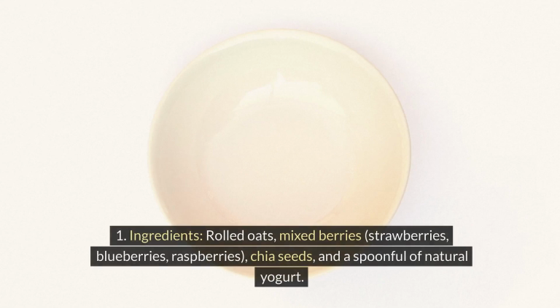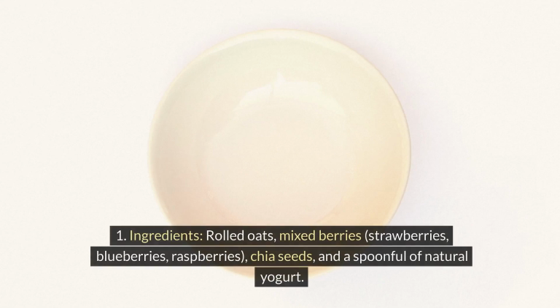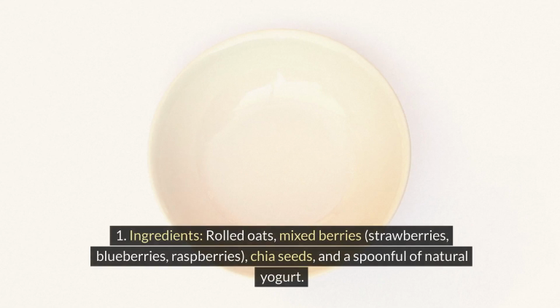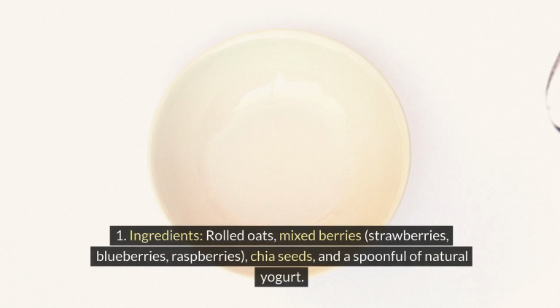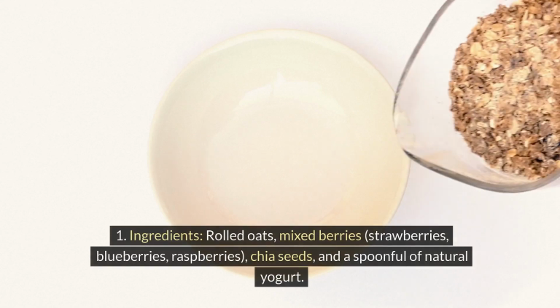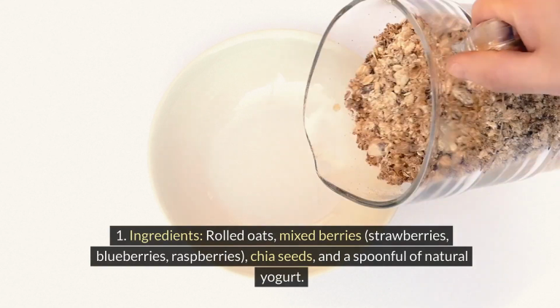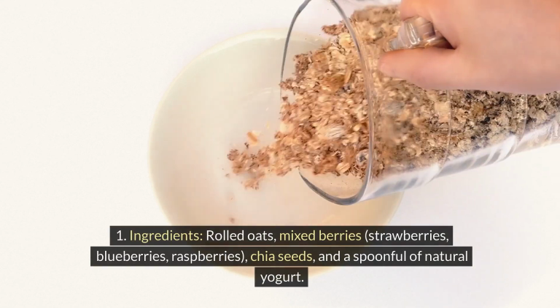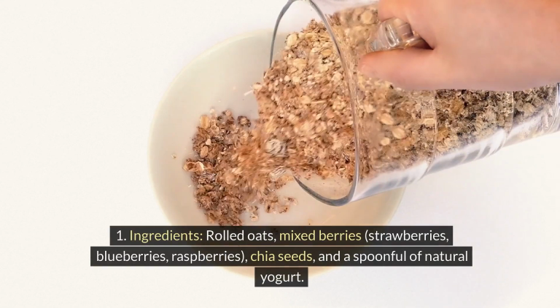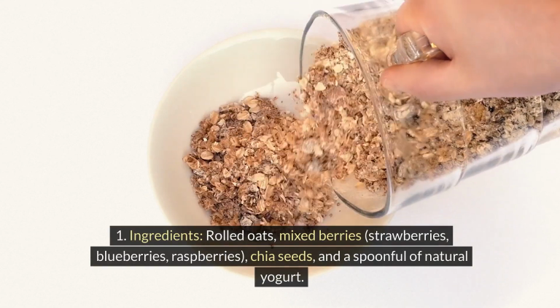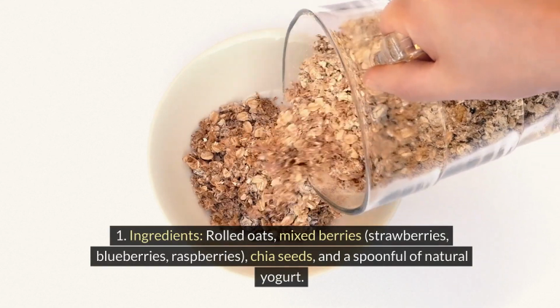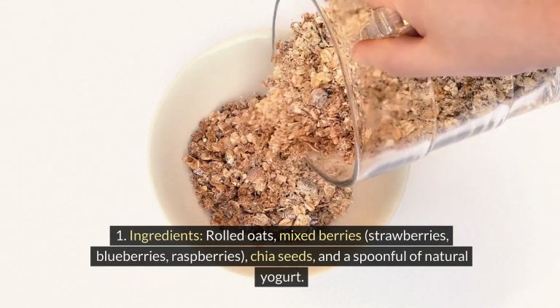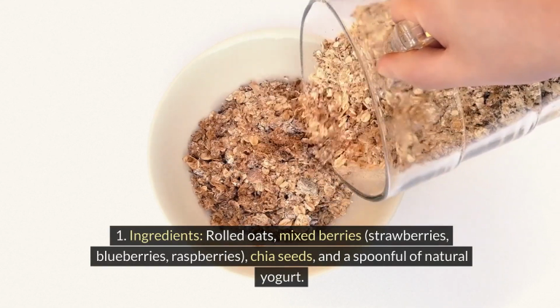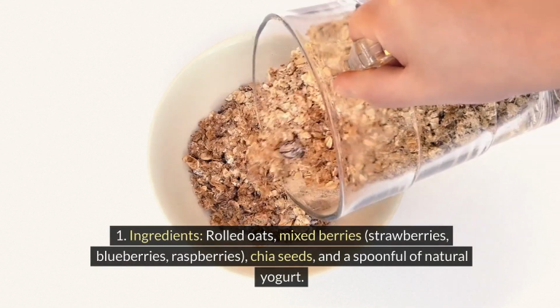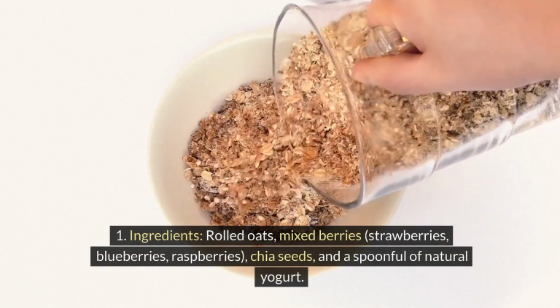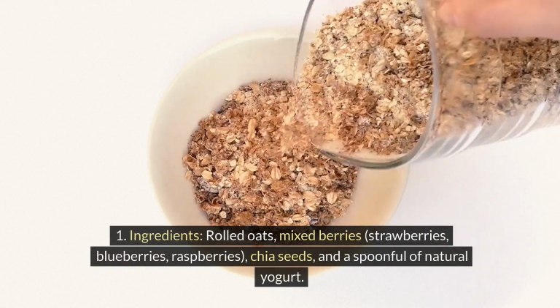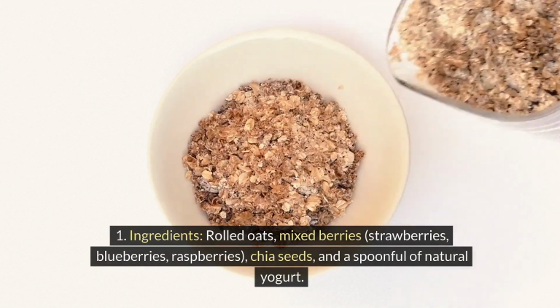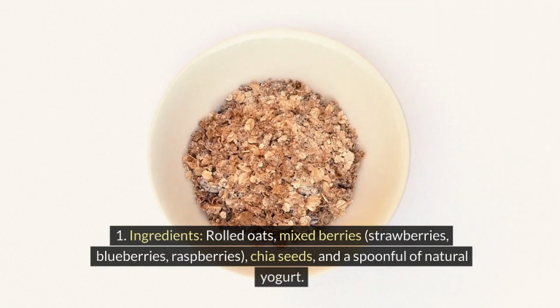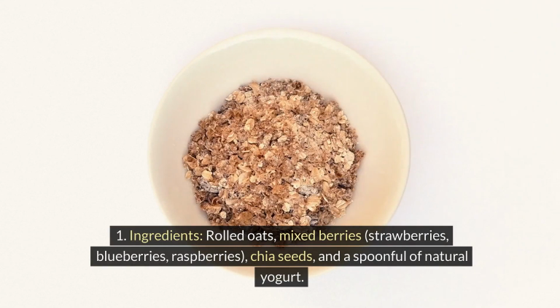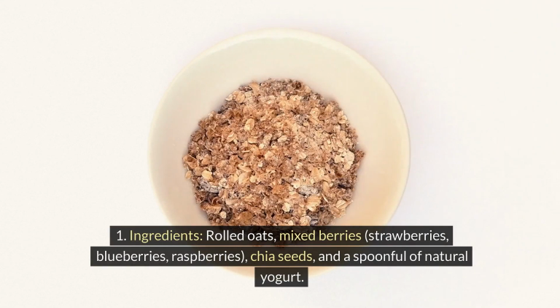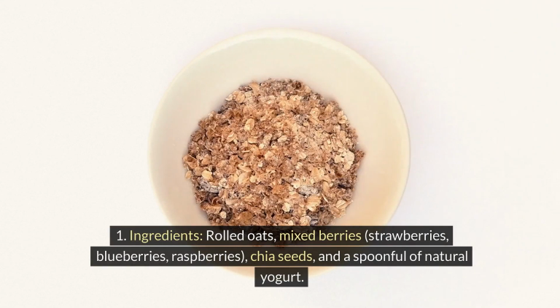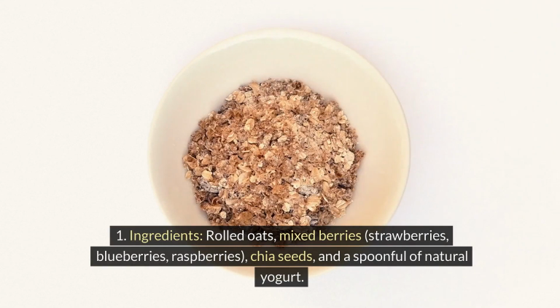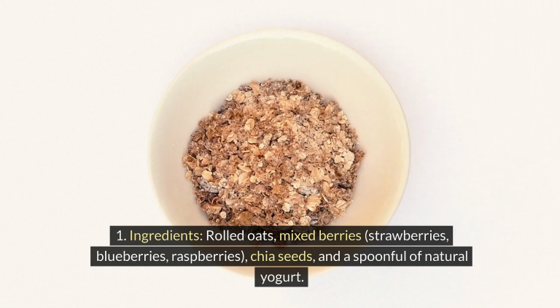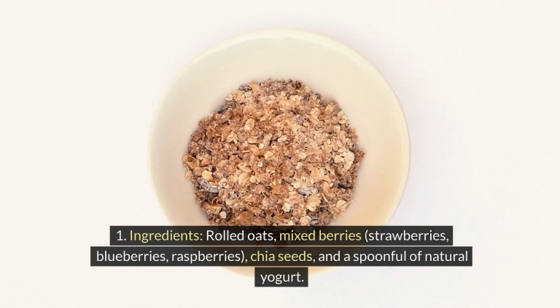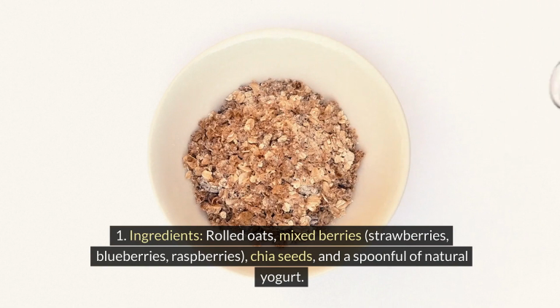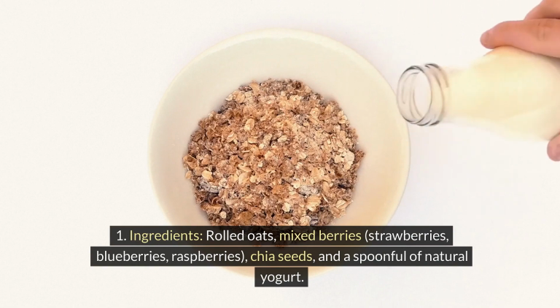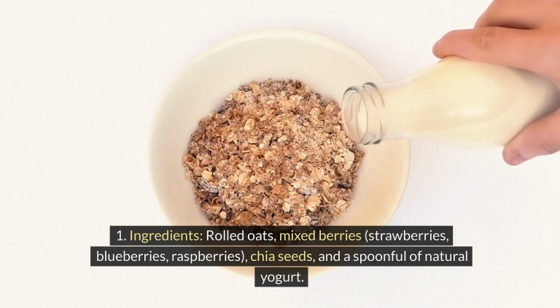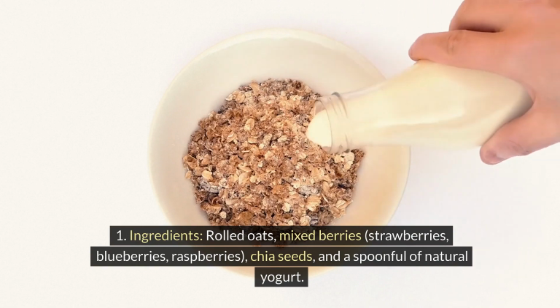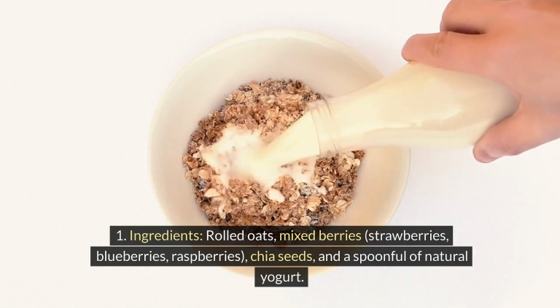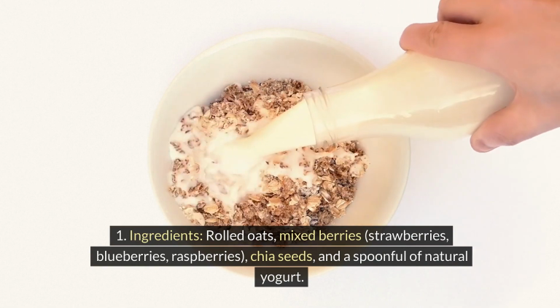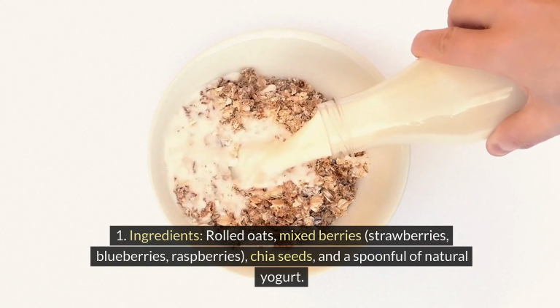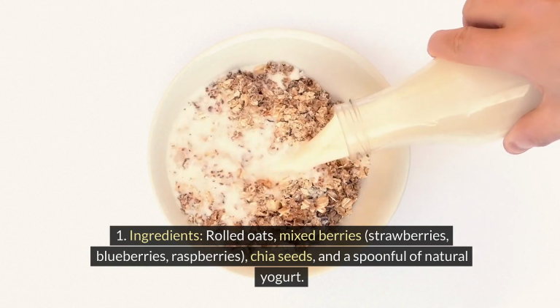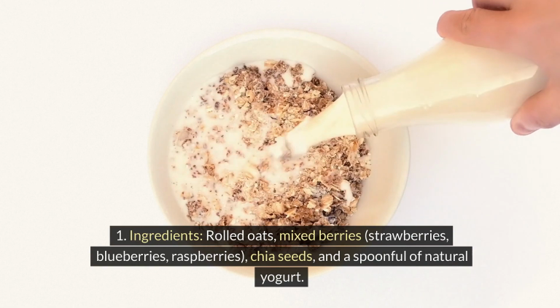Ingredients: rolled oats, mixed berries — strawberries, blueberries, raspberries — chia seeds, and a spoonful of natural yogurt.